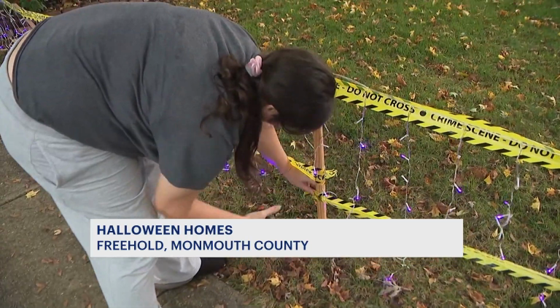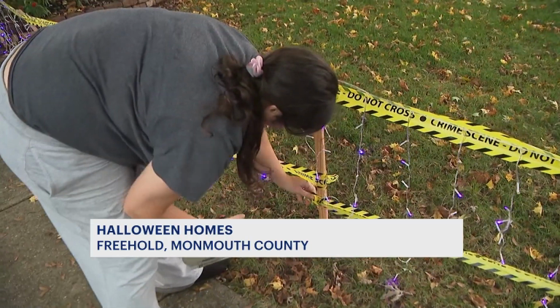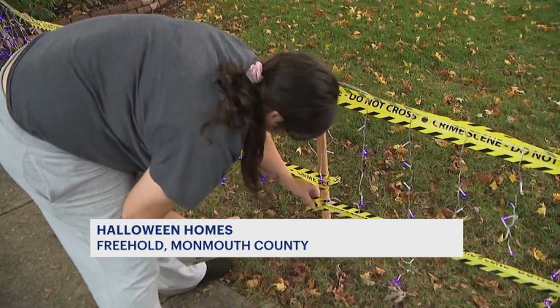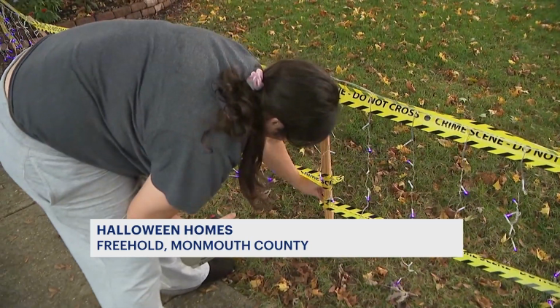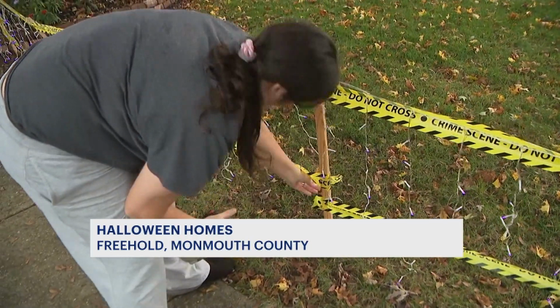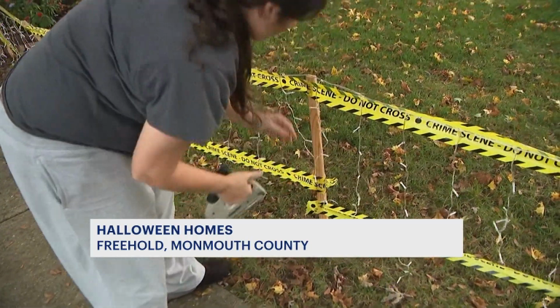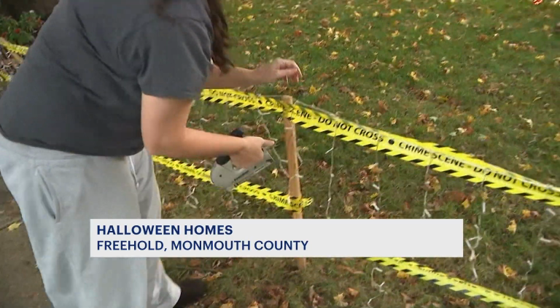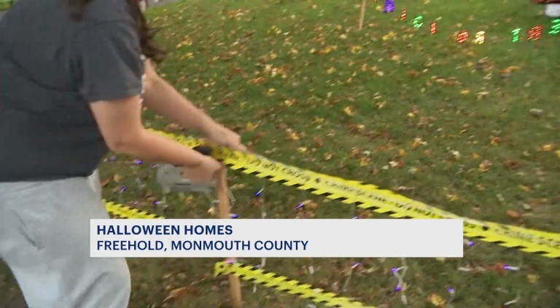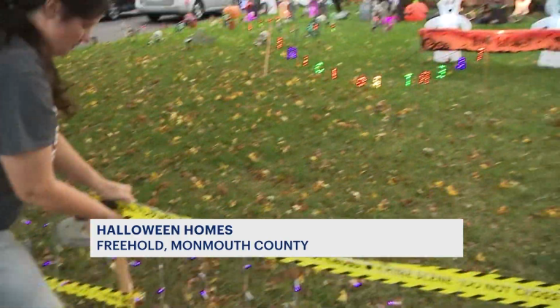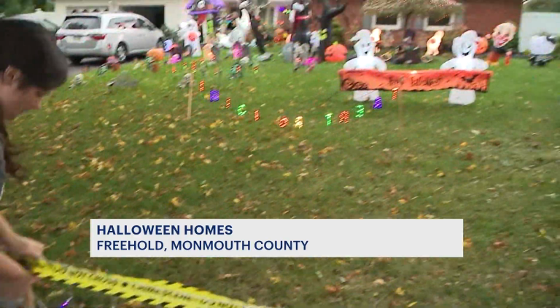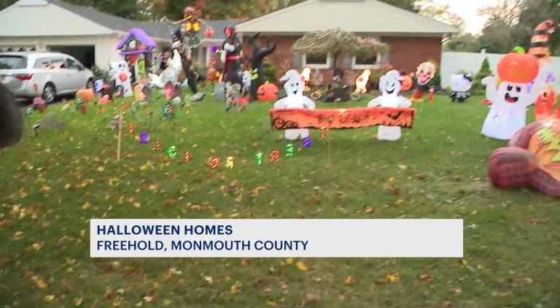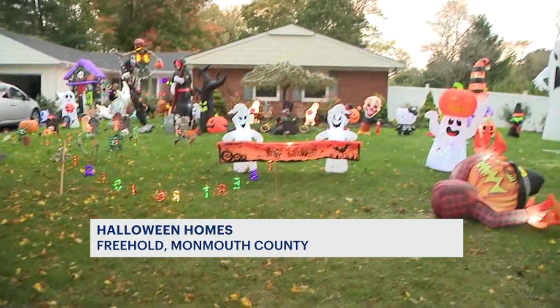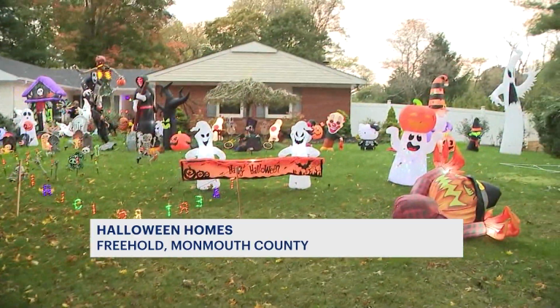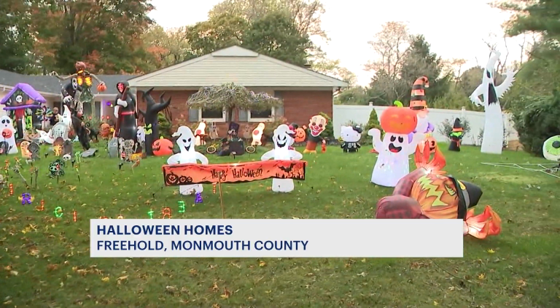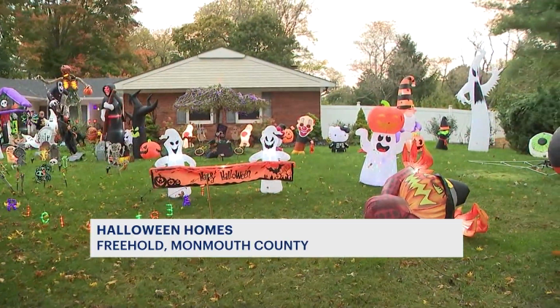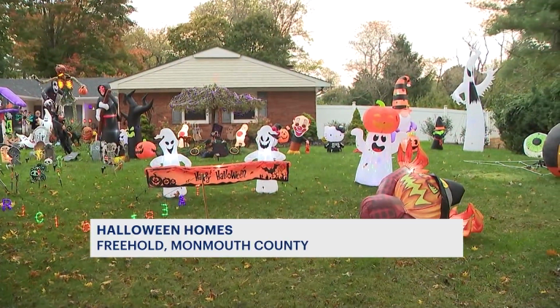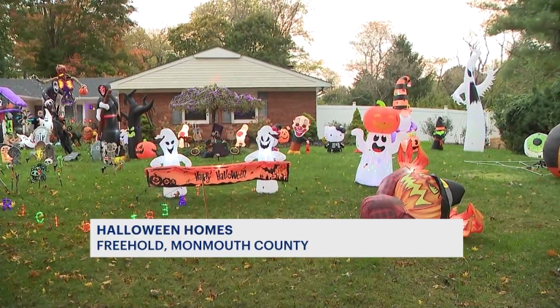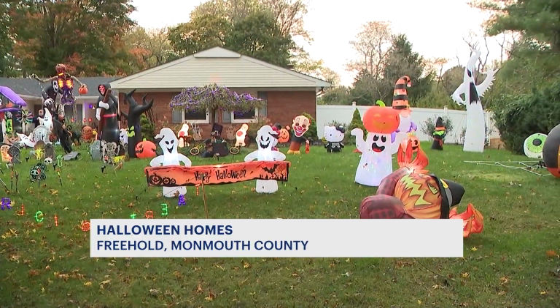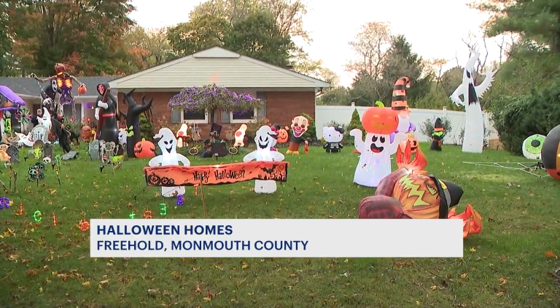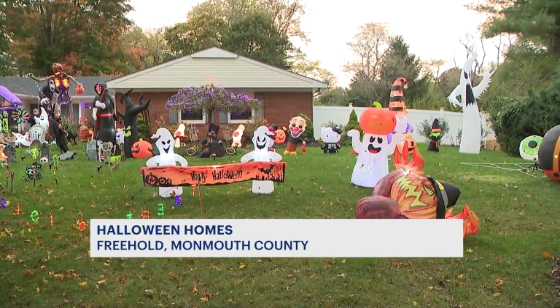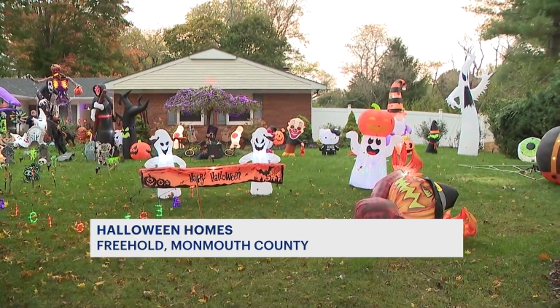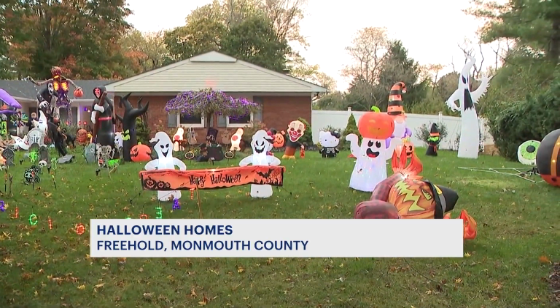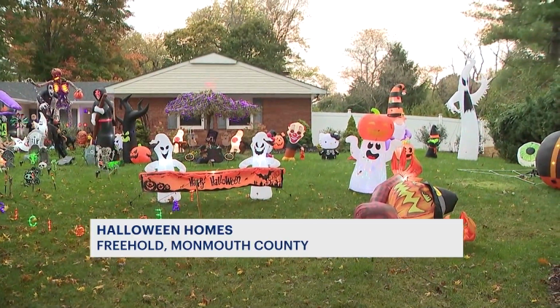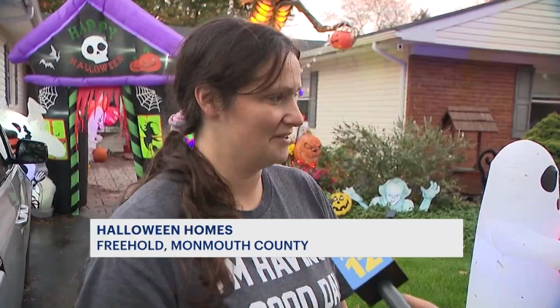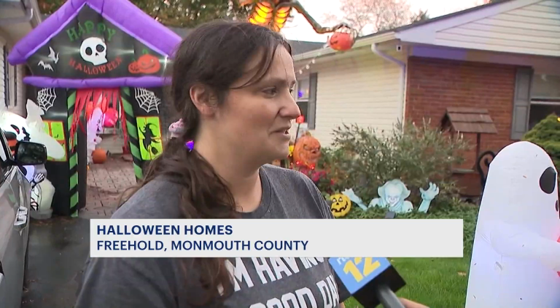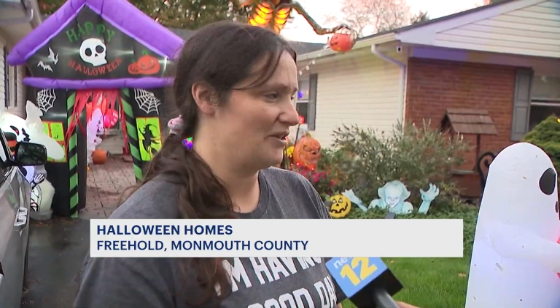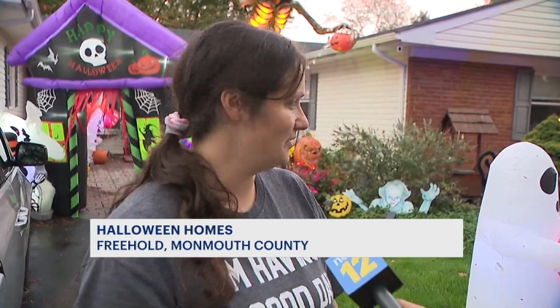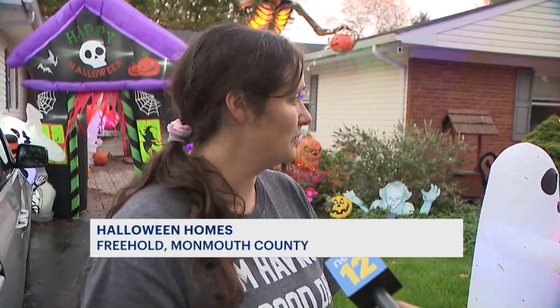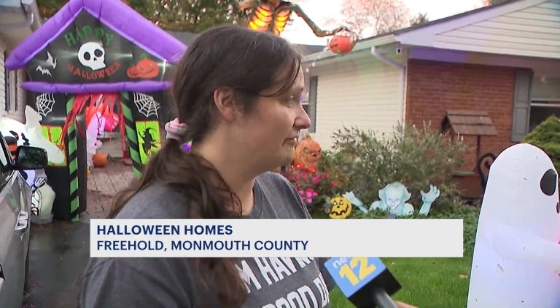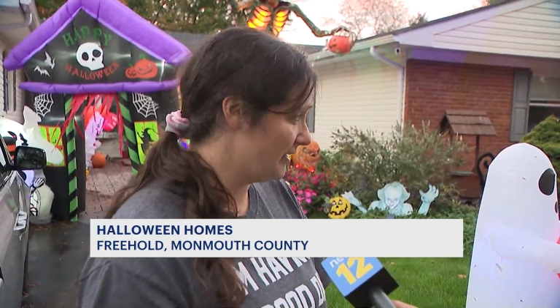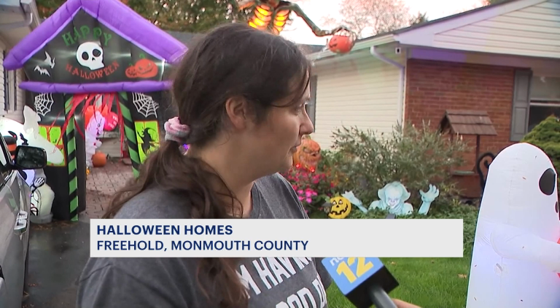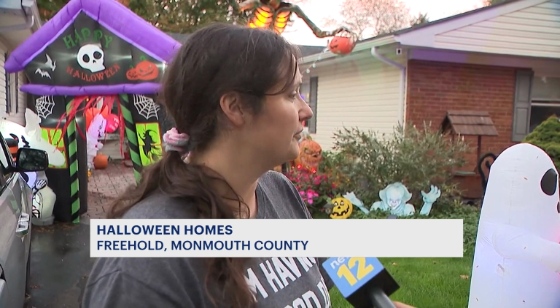Jen has had to come out and fix these decorations when it storms, like it did earlier this week — especially the inflatables.